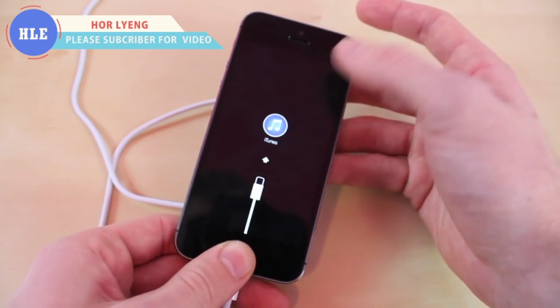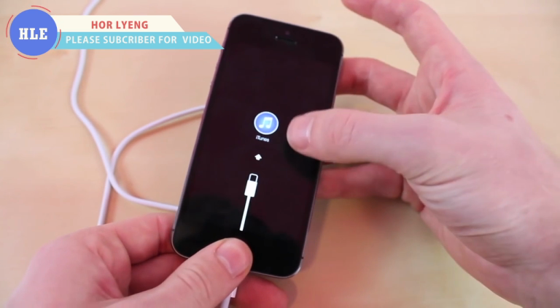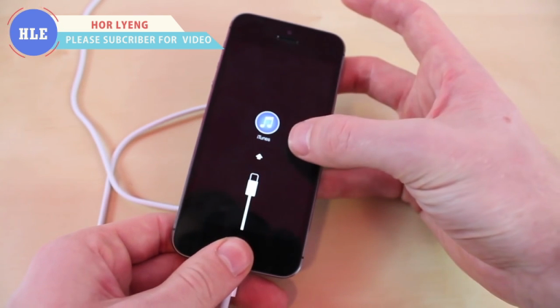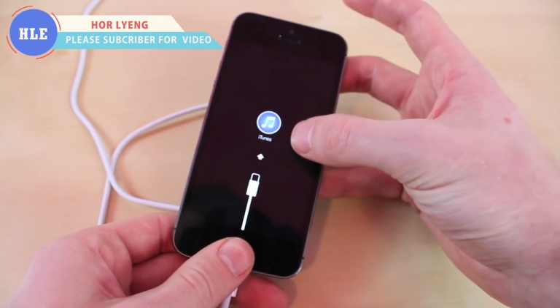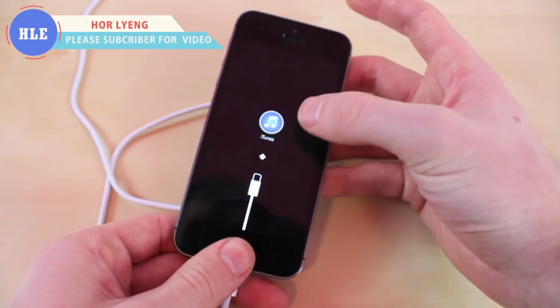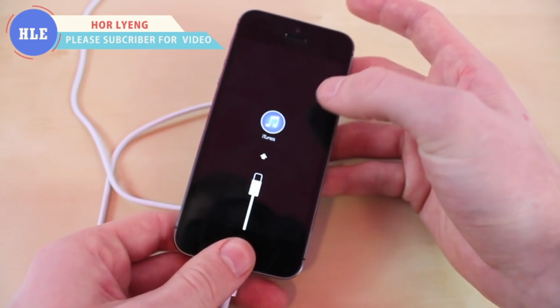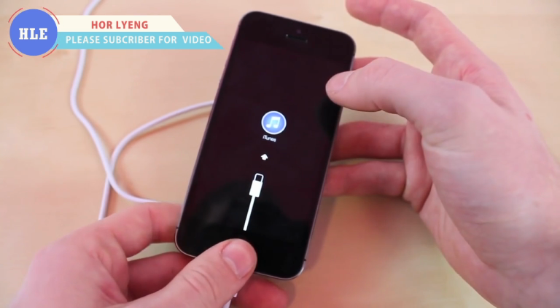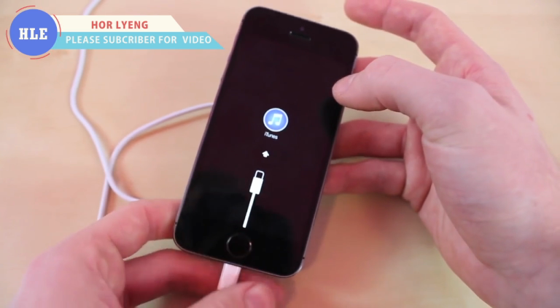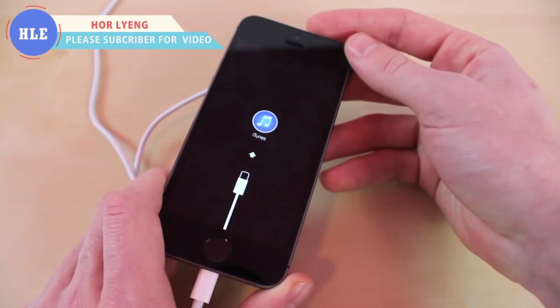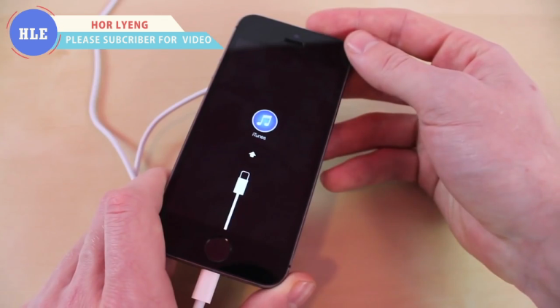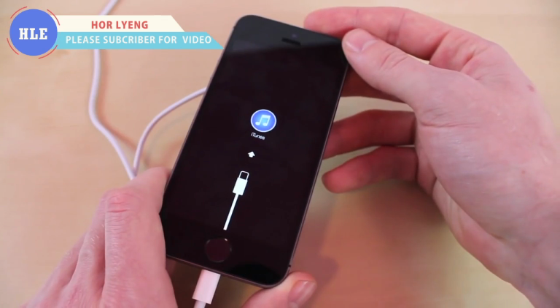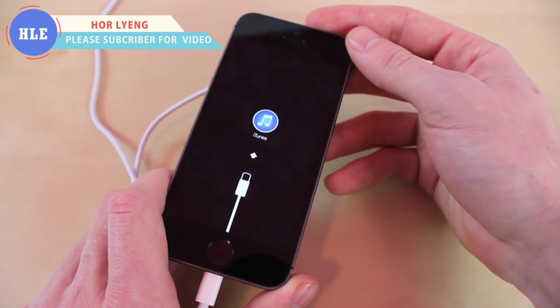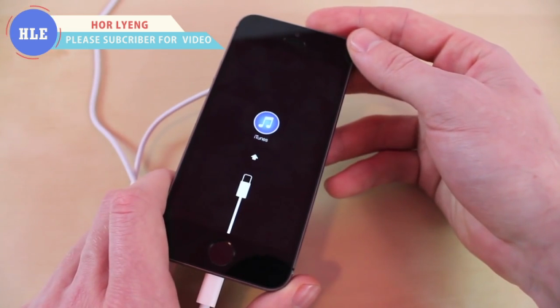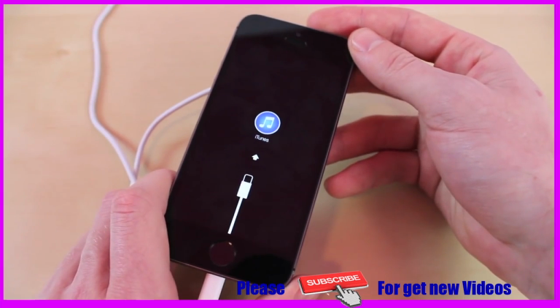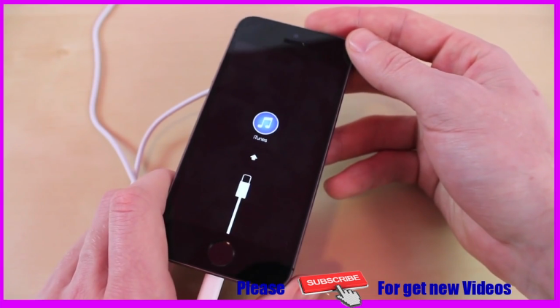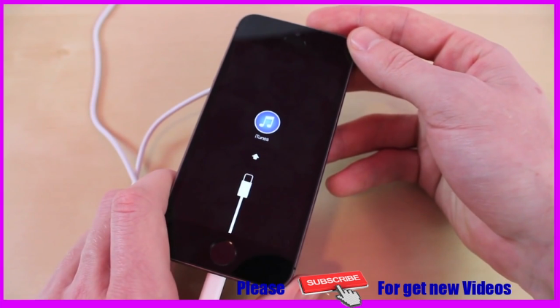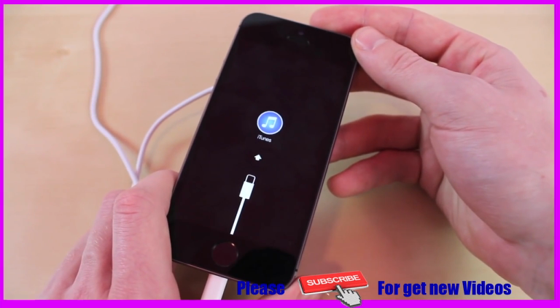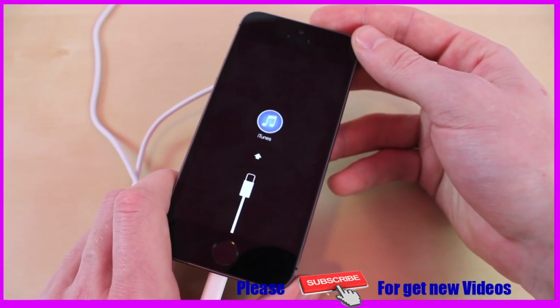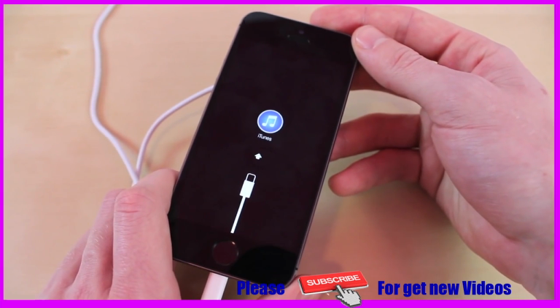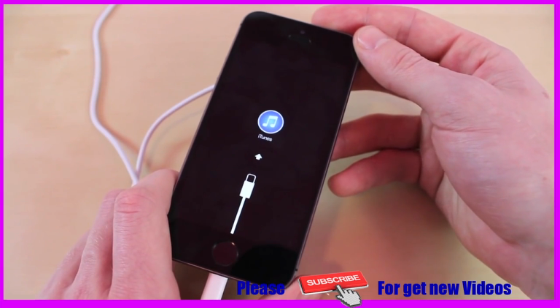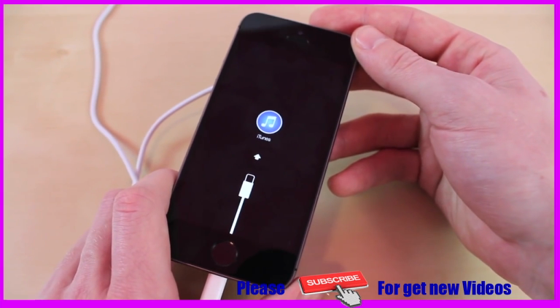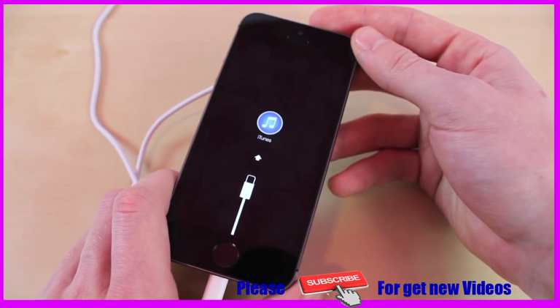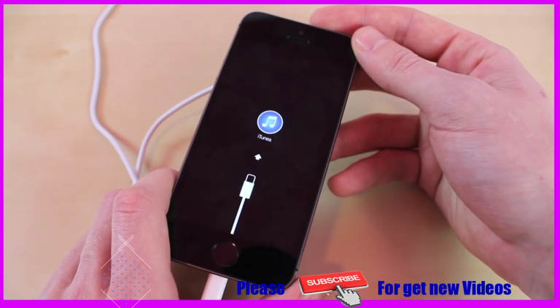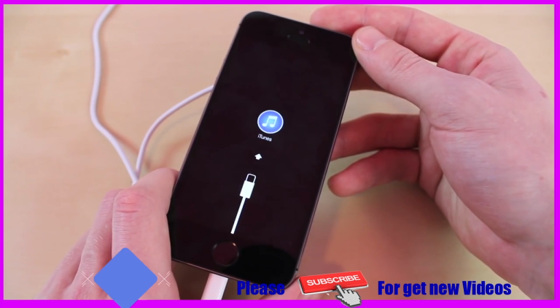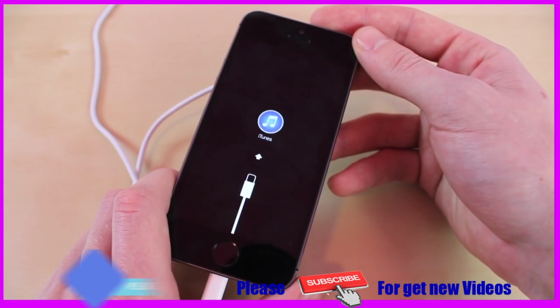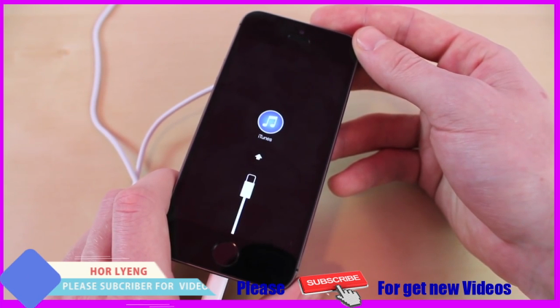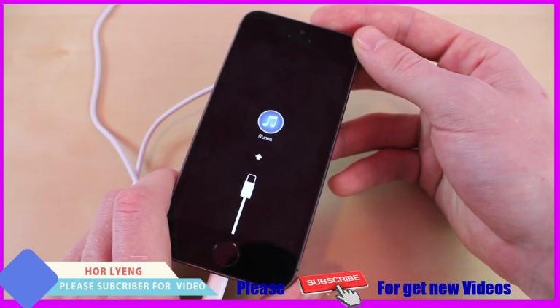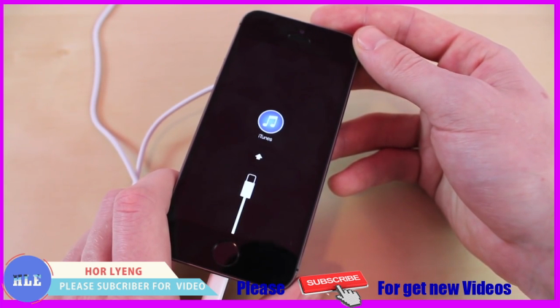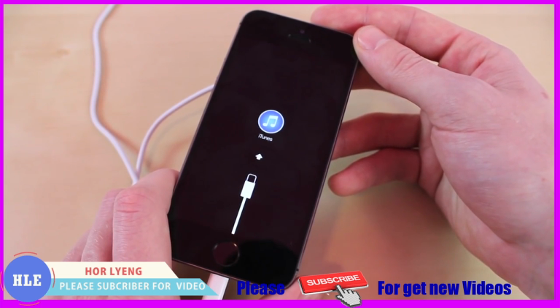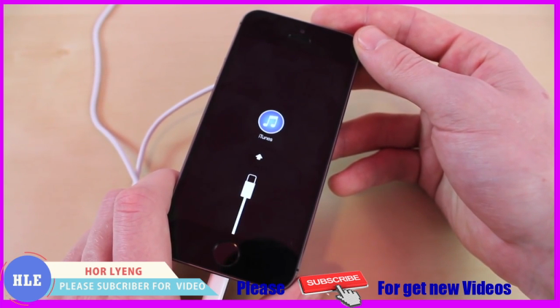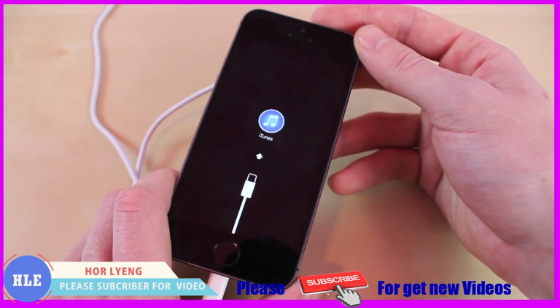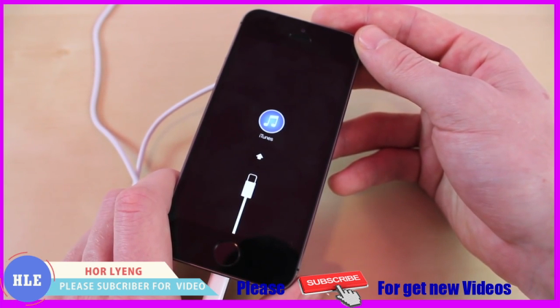Now it's going to say connect to iTunes. Then on iTunes, all you click is restore and you'll have your iPhone all set up again back to factory settings.